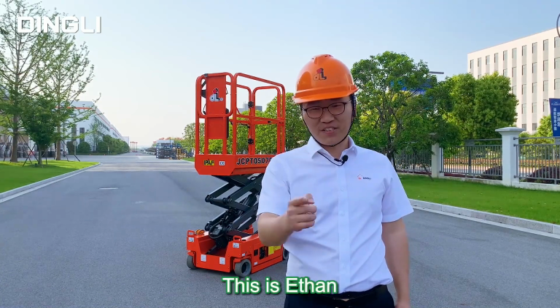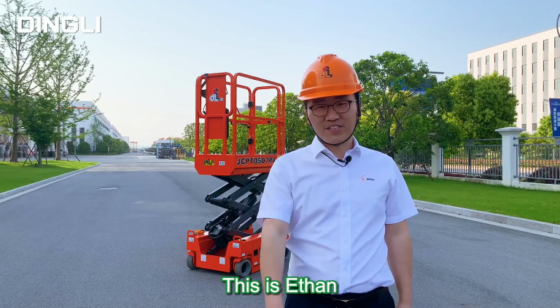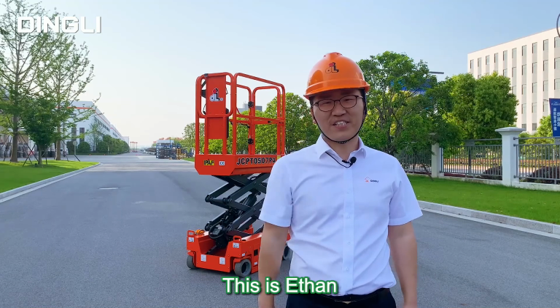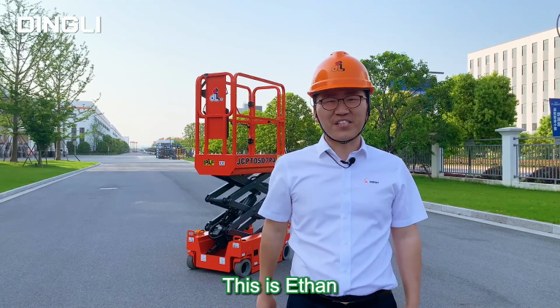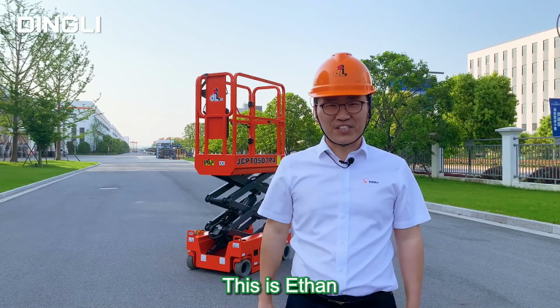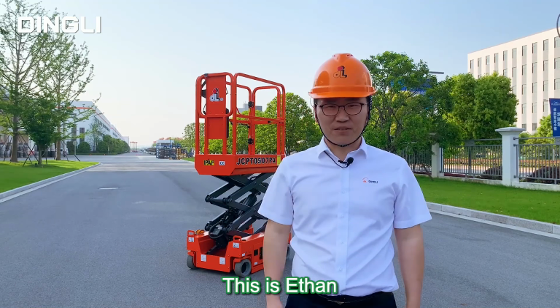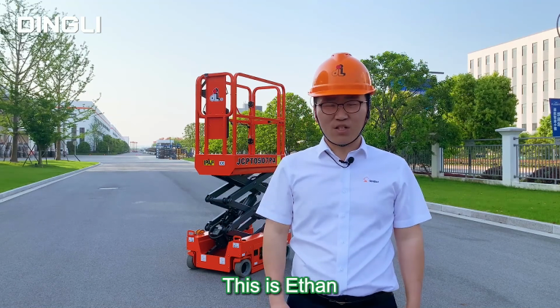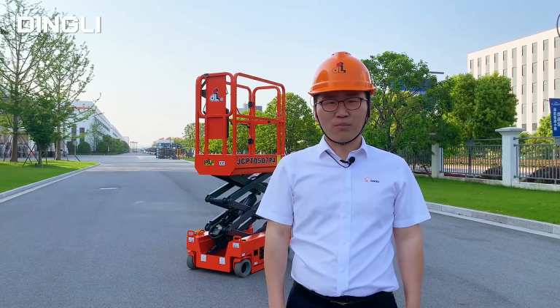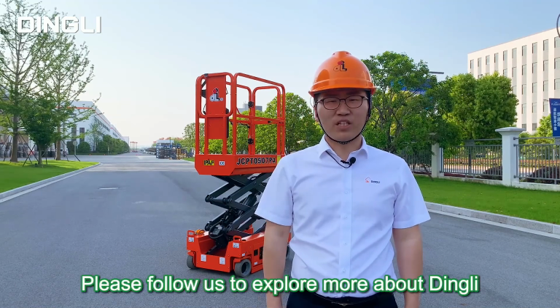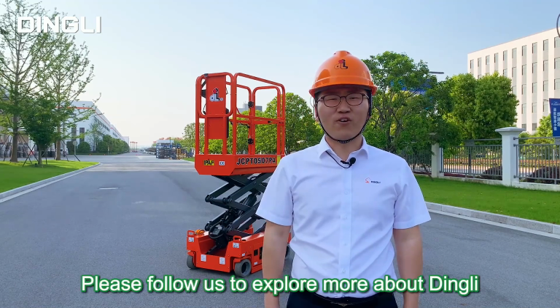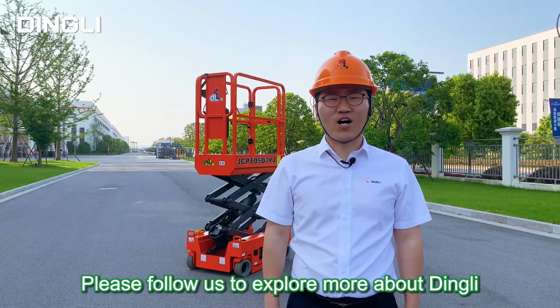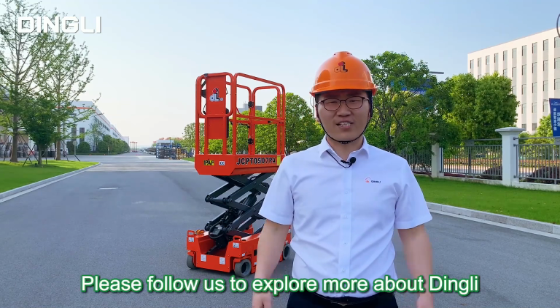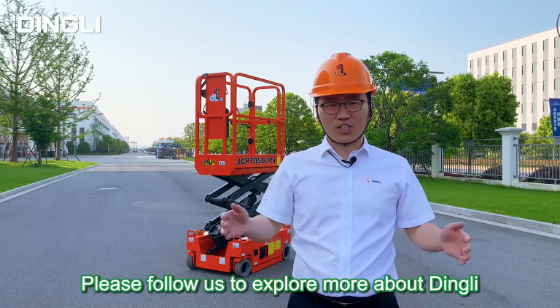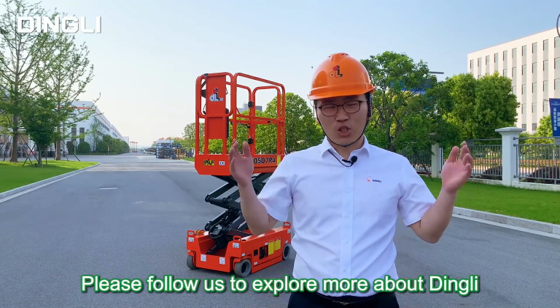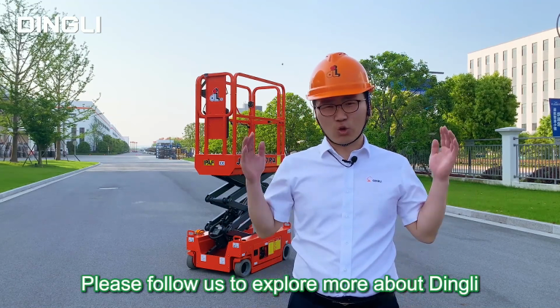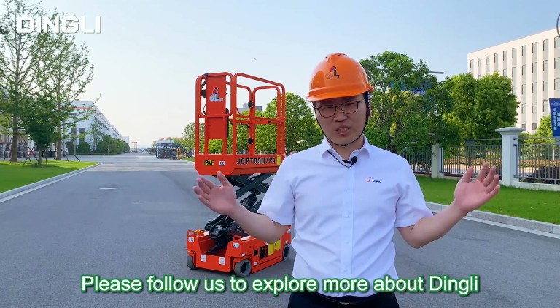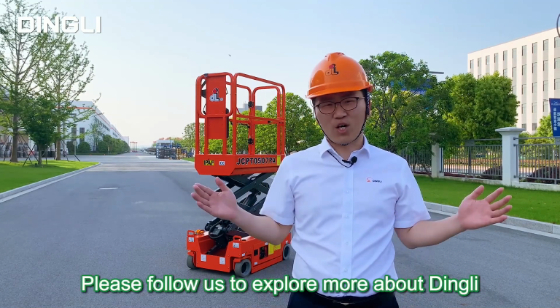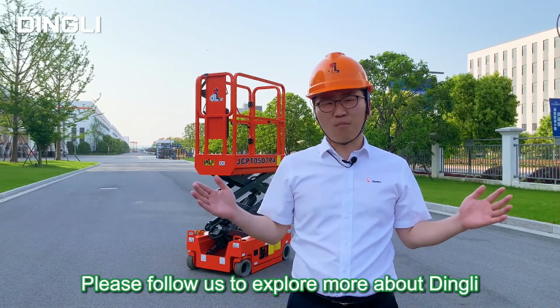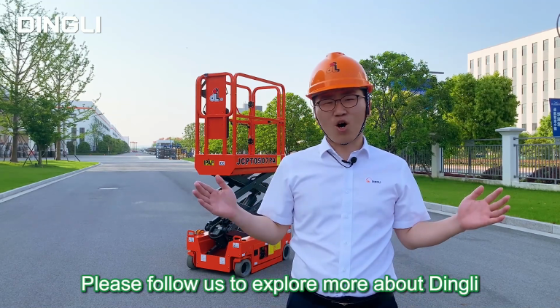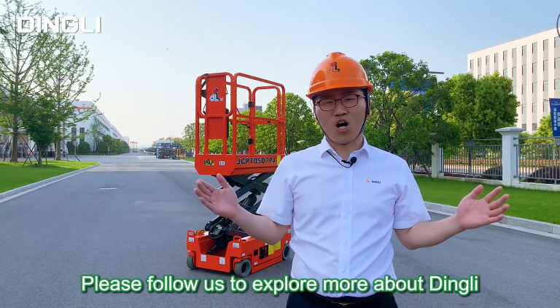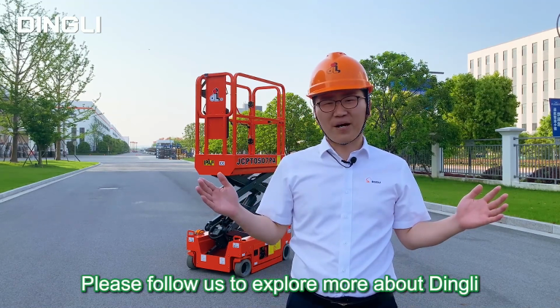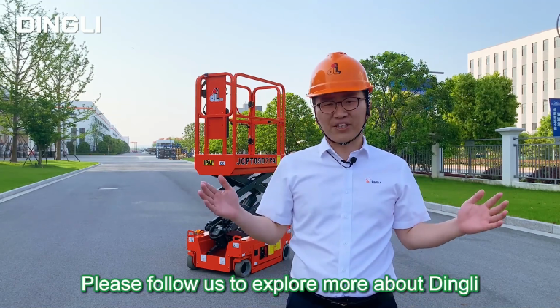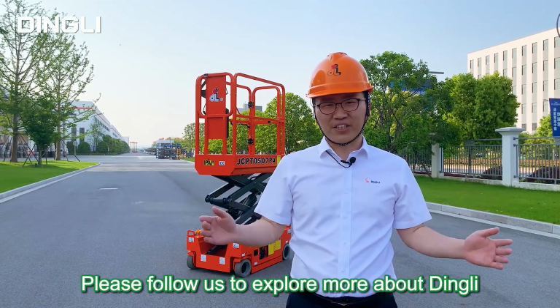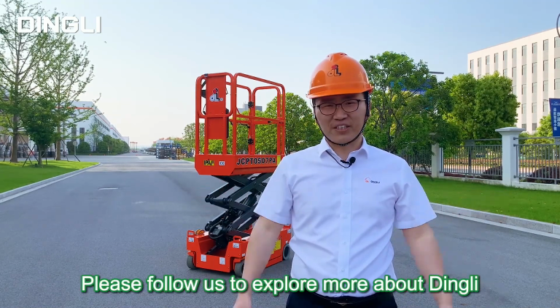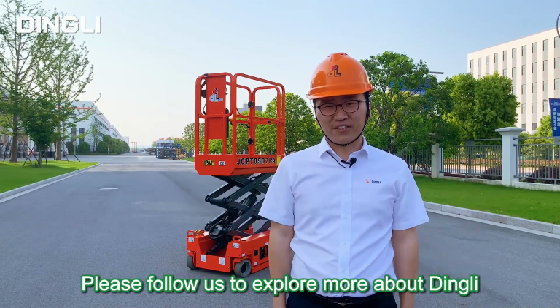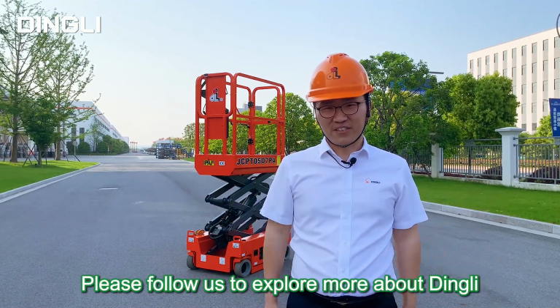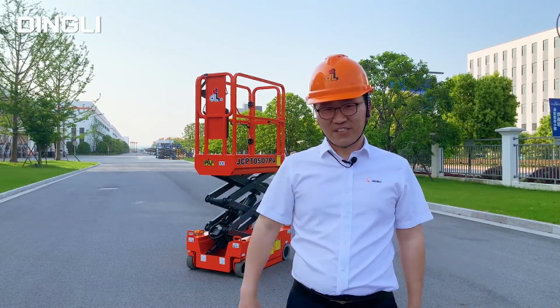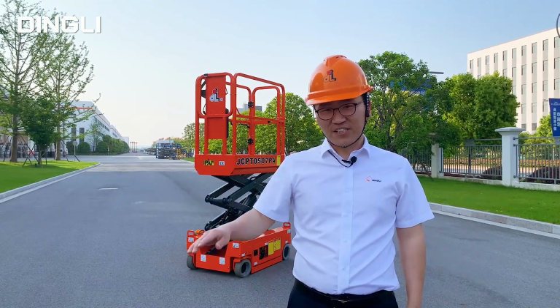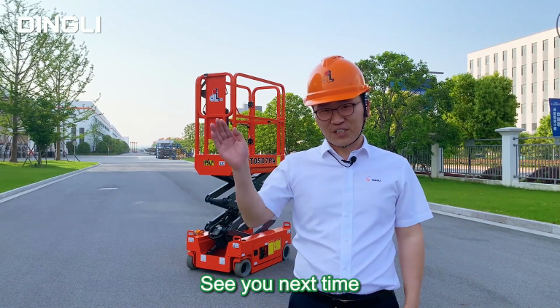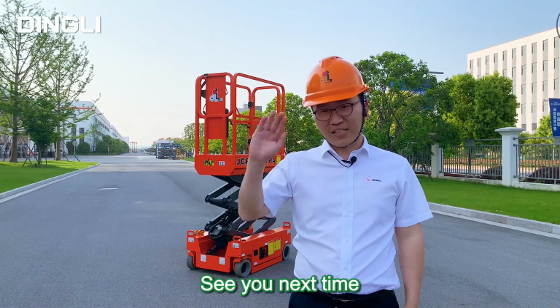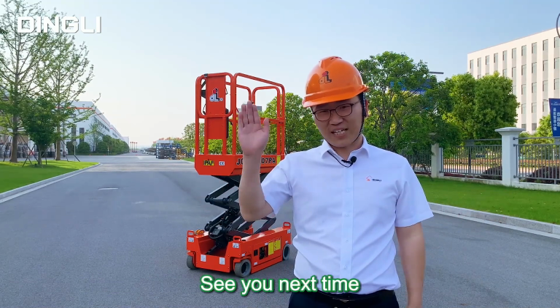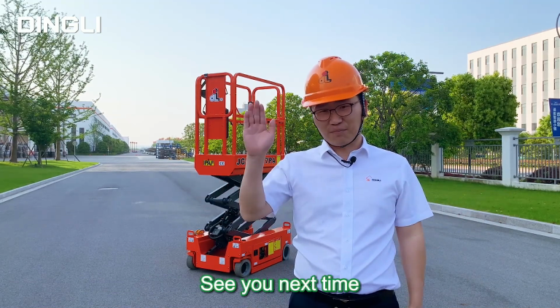This is Ethan. Please follow us to explore more about Ding Li. See you next time.